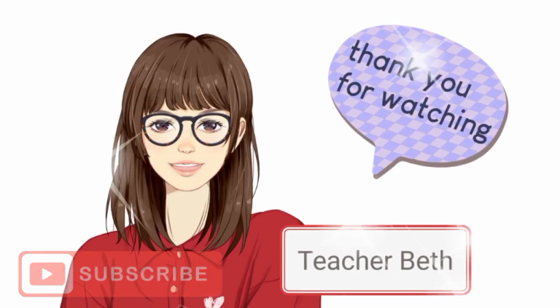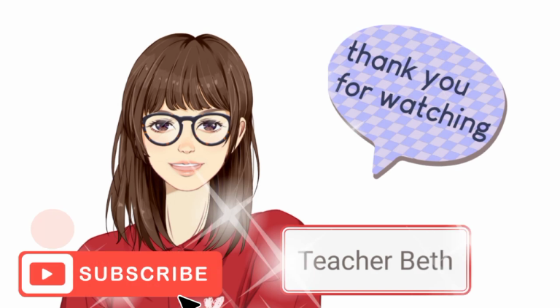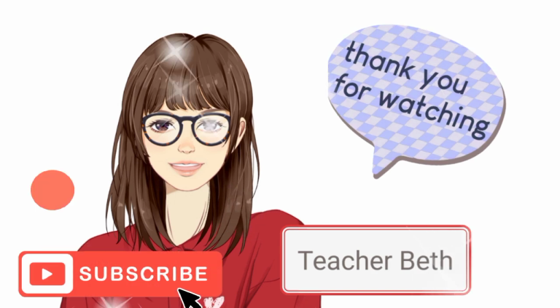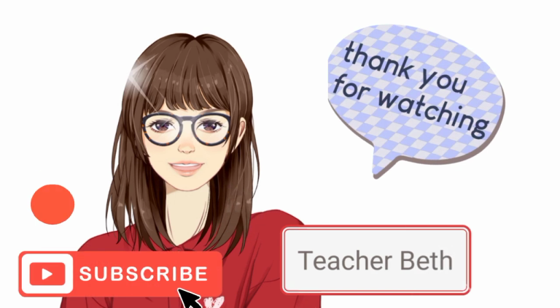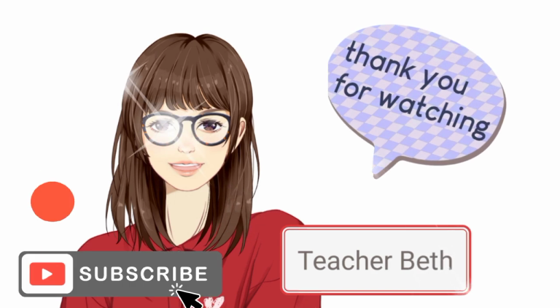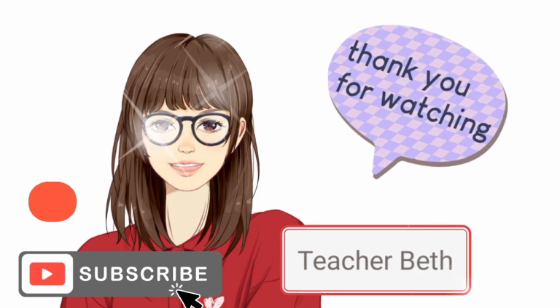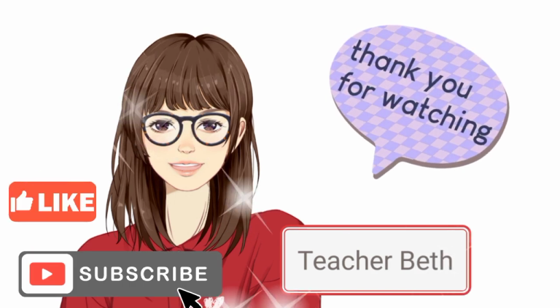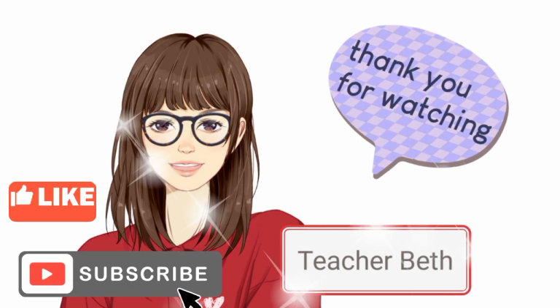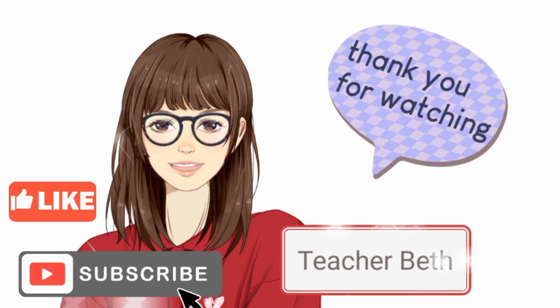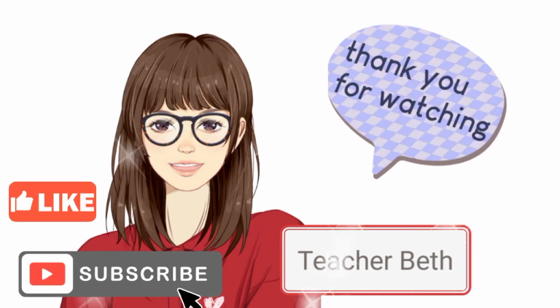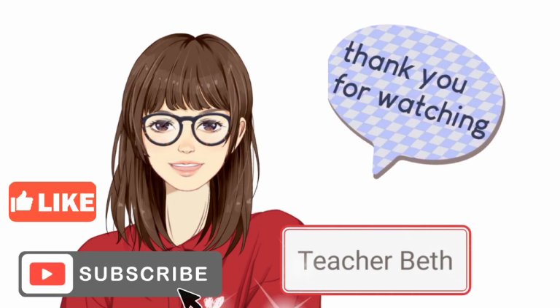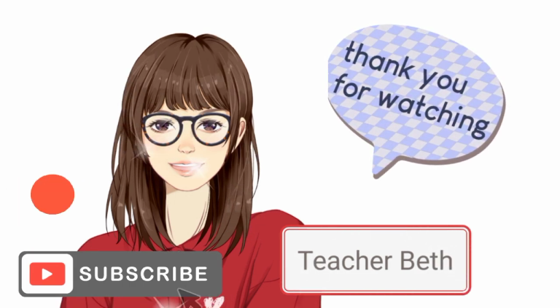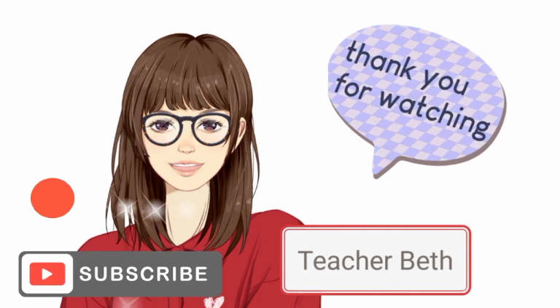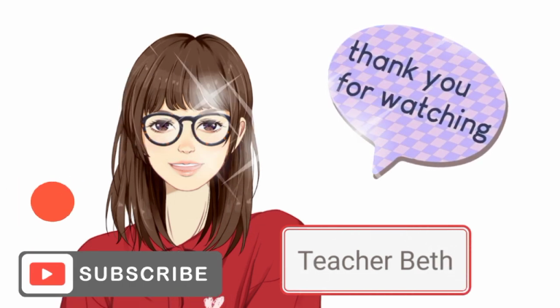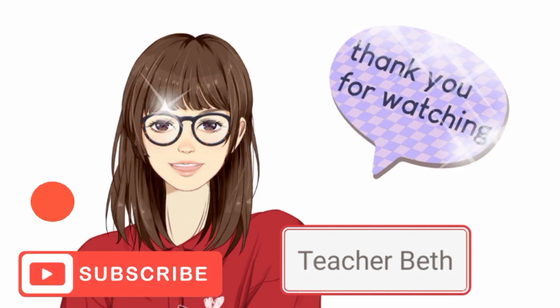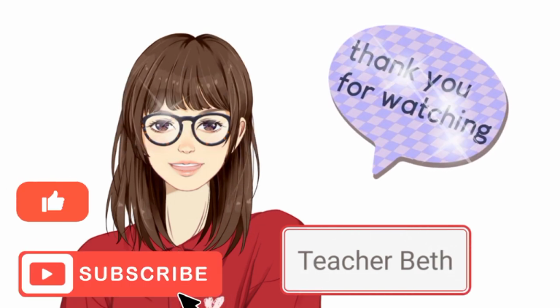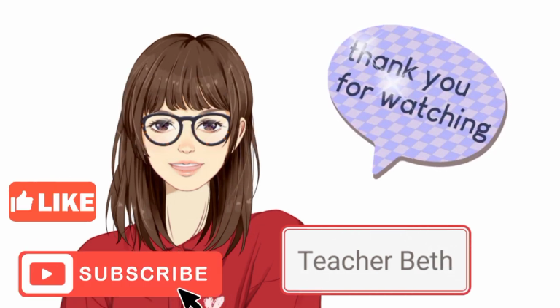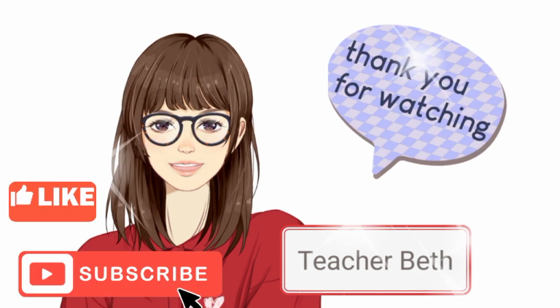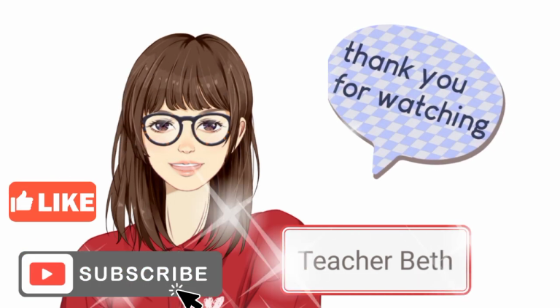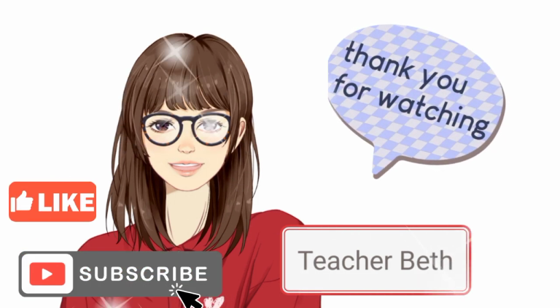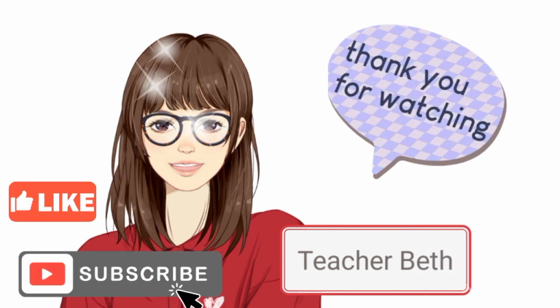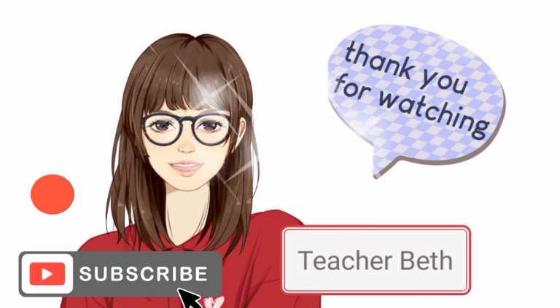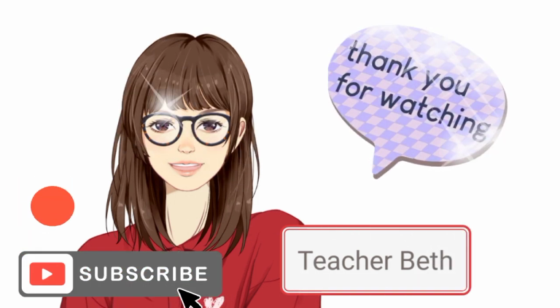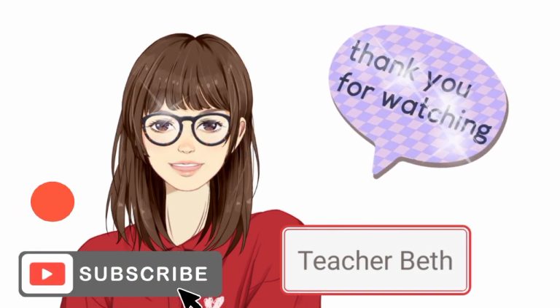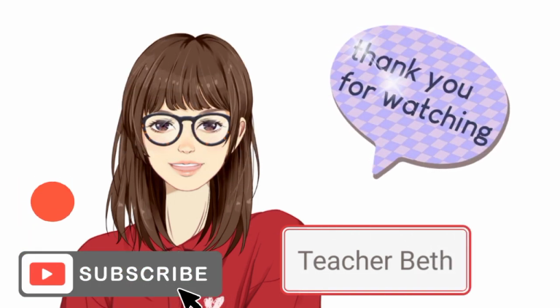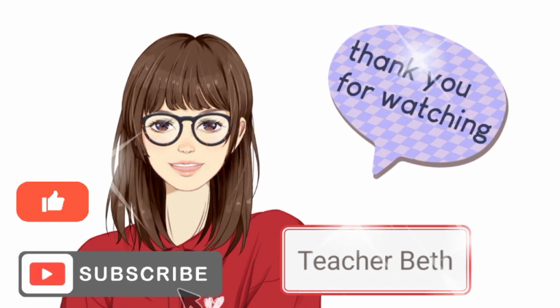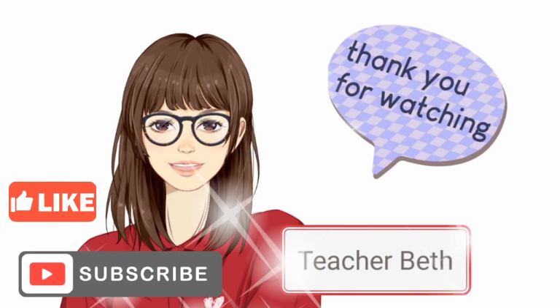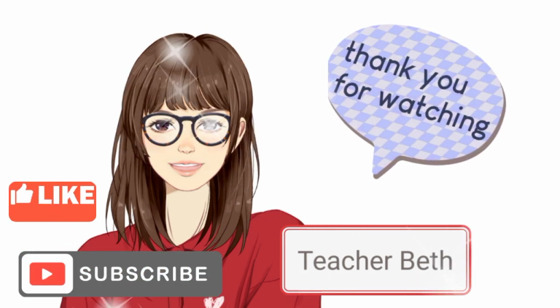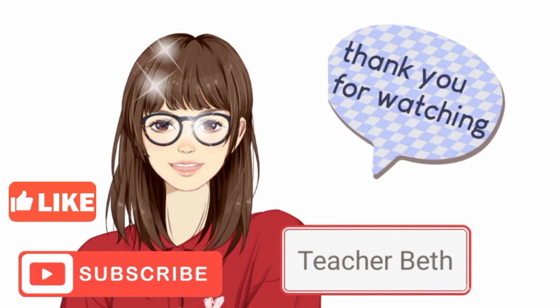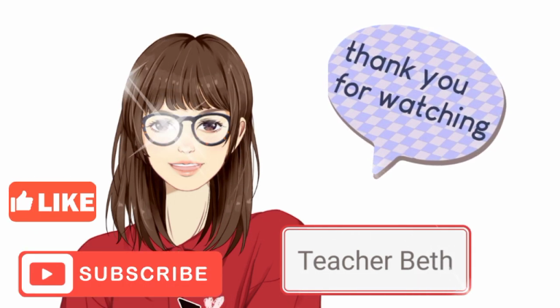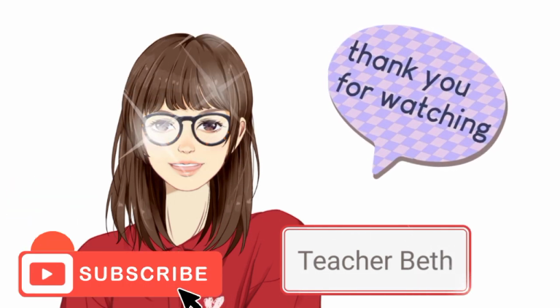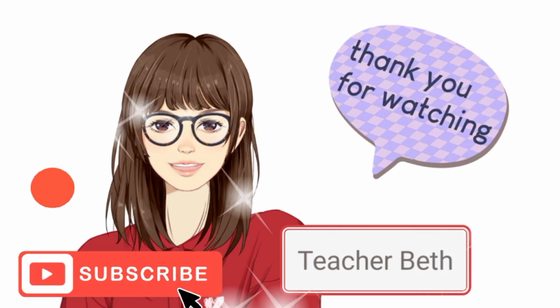Thank you, kids, for watching. Don't forget the lessons you learned today.